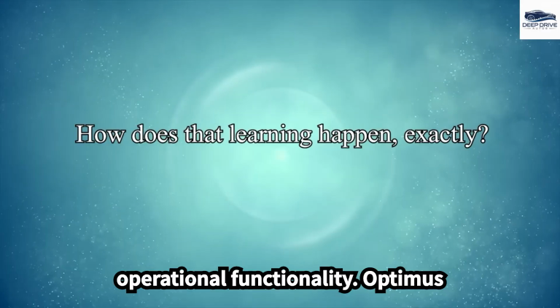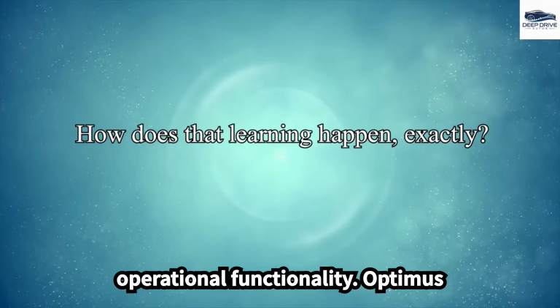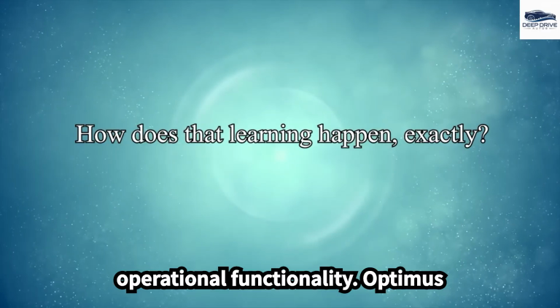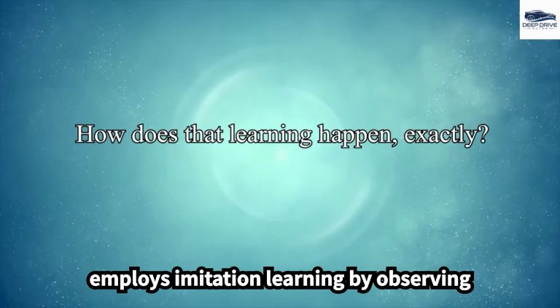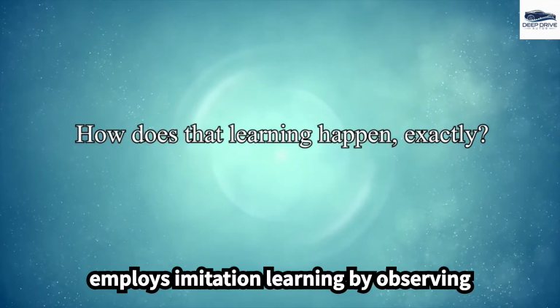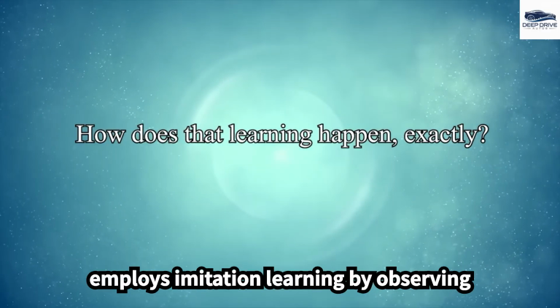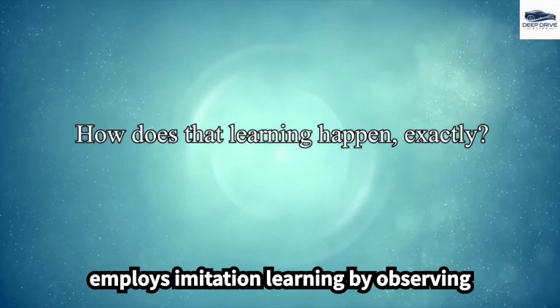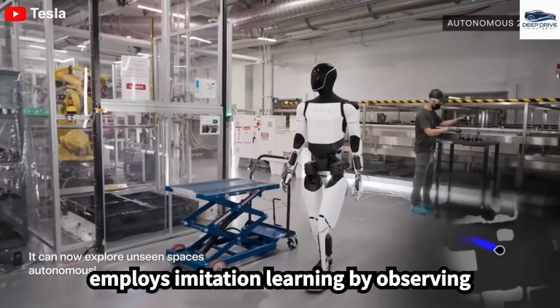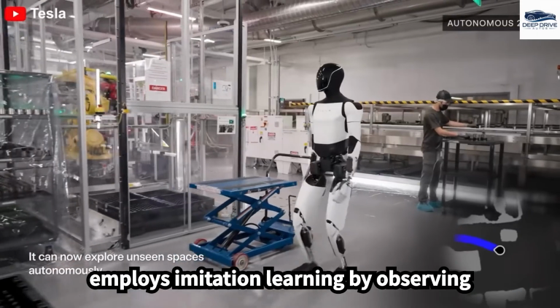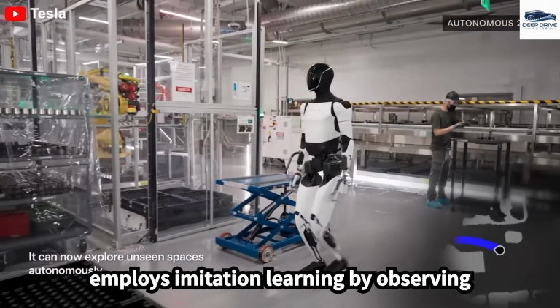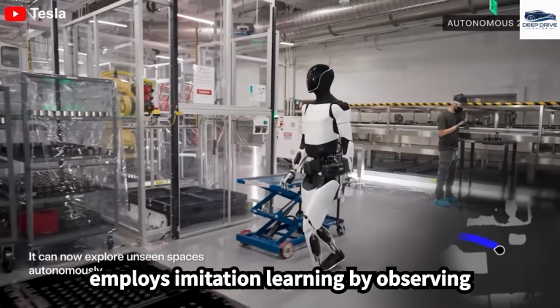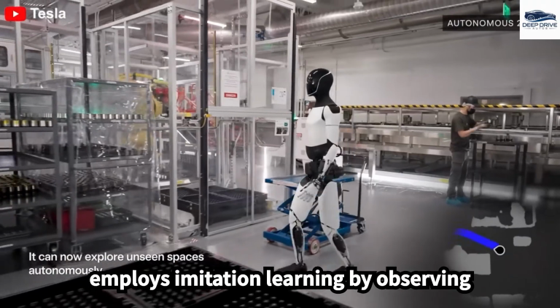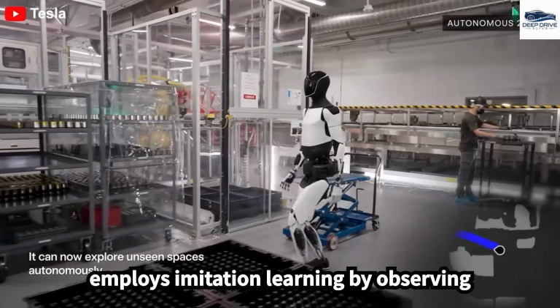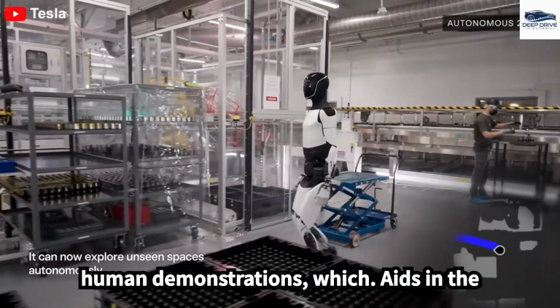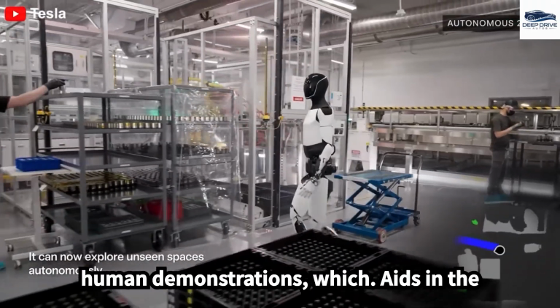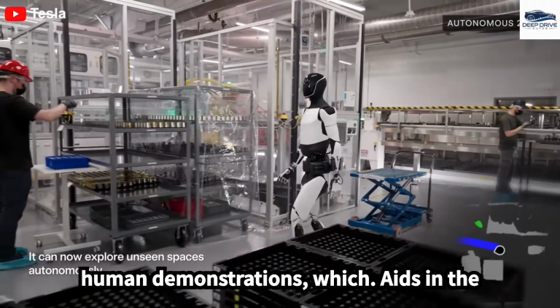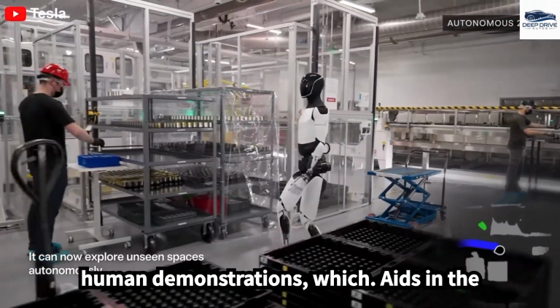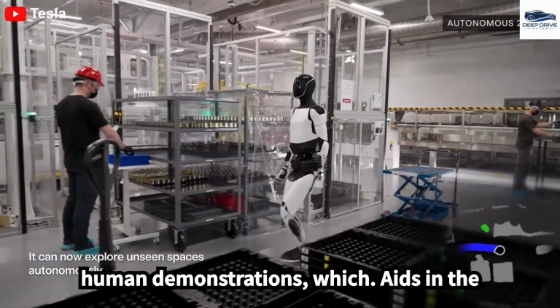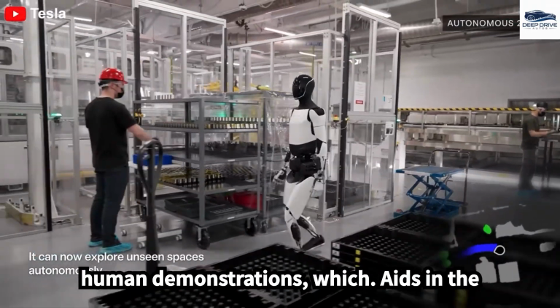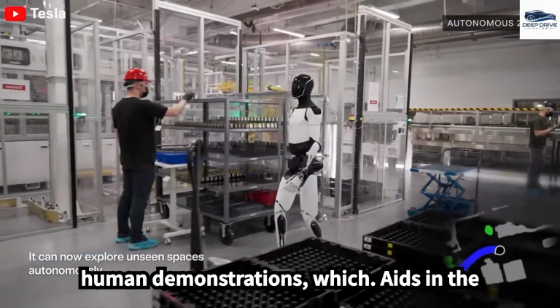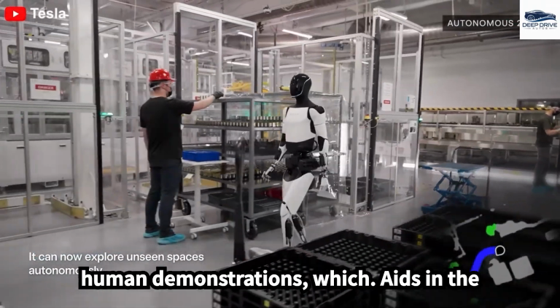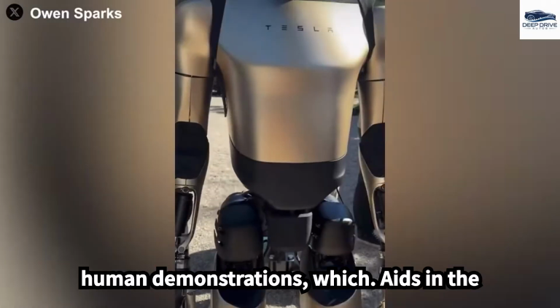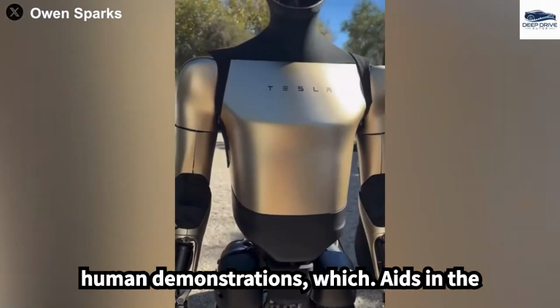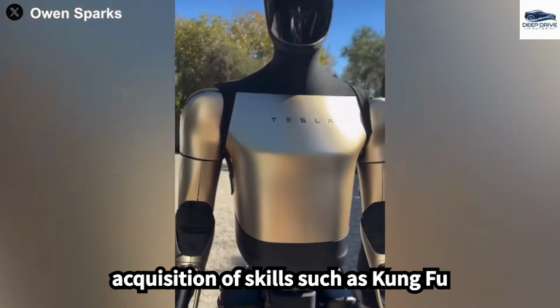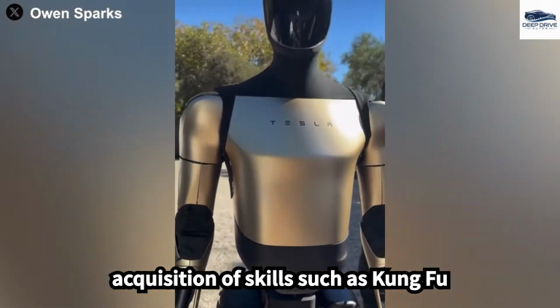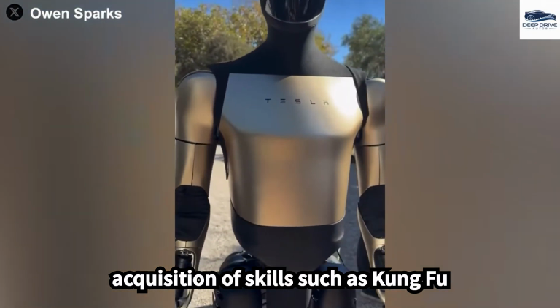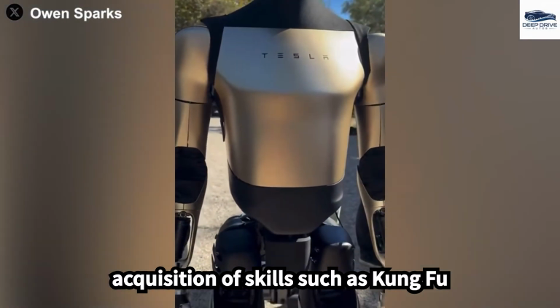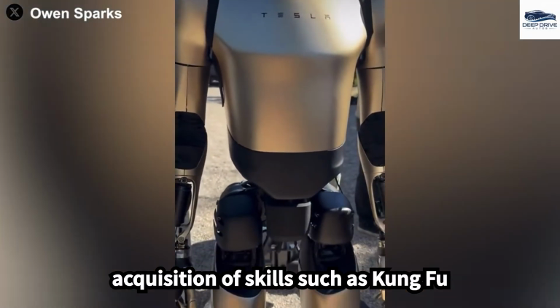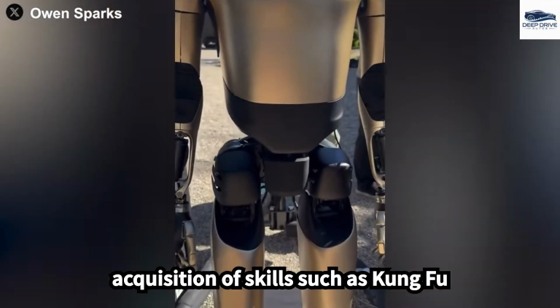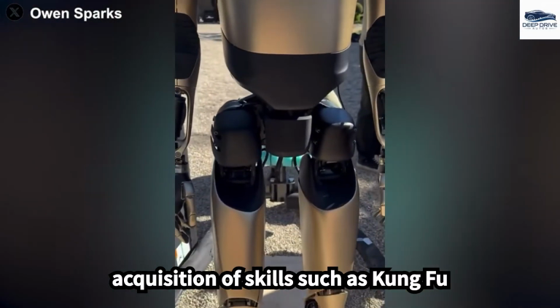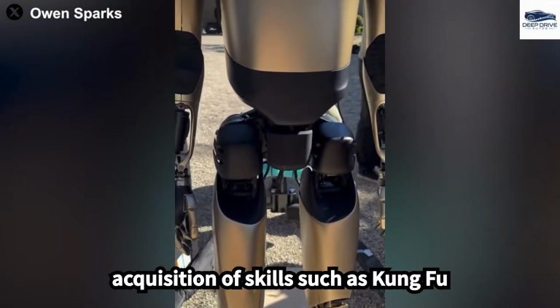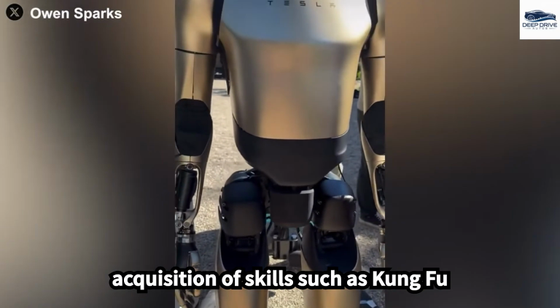Optimus employs imitation learning by observing human demonstrations, which aids in the acquisition of skills such as kung fu through probability modeling. This method plays a critical role in its adaptive behavior.